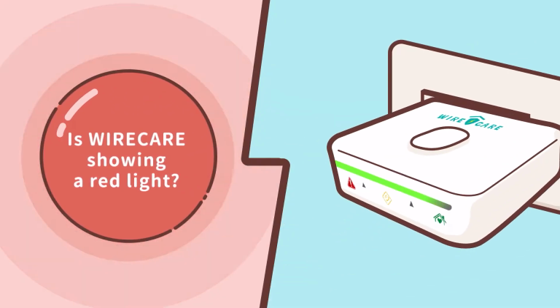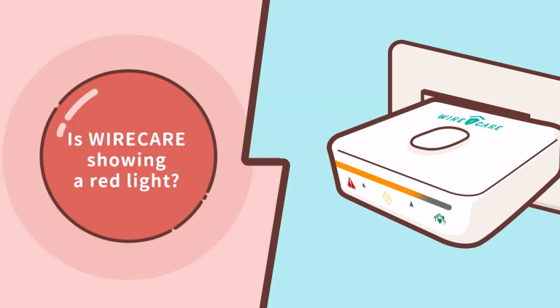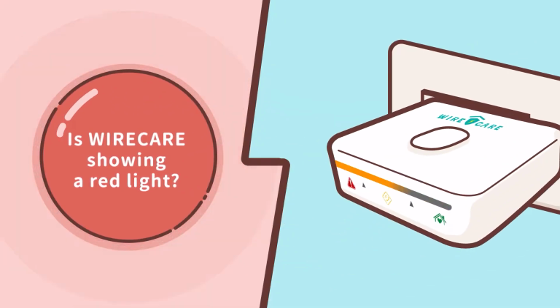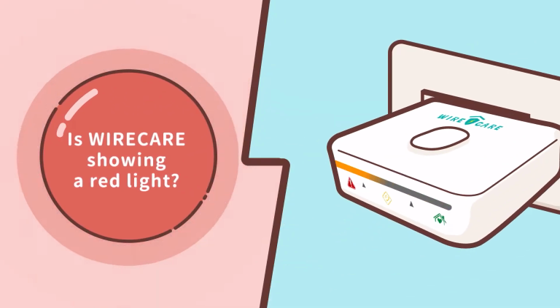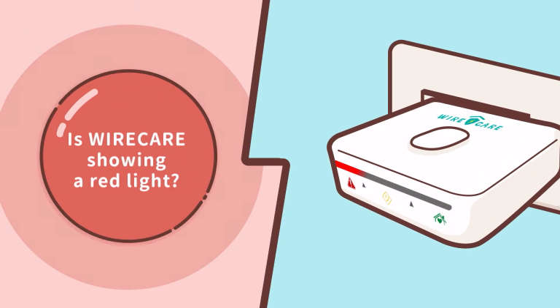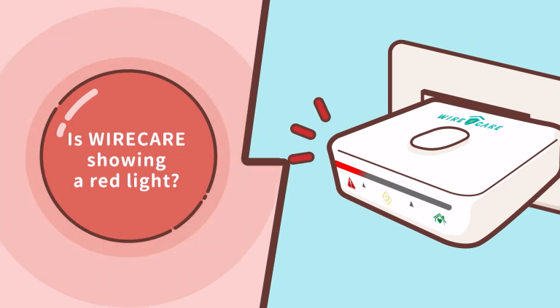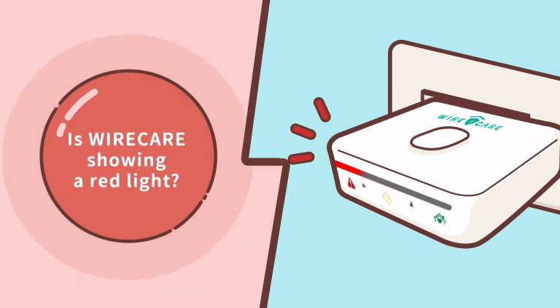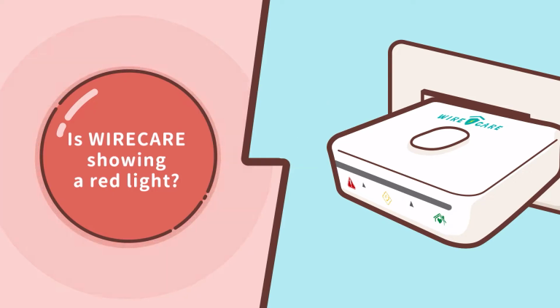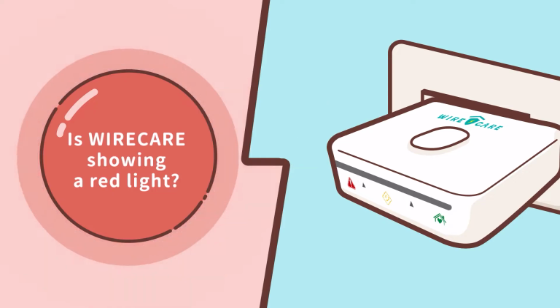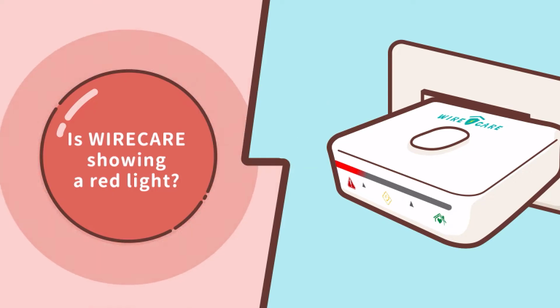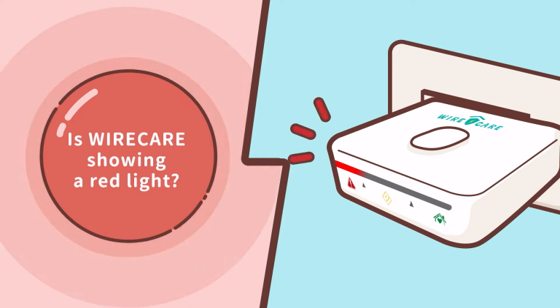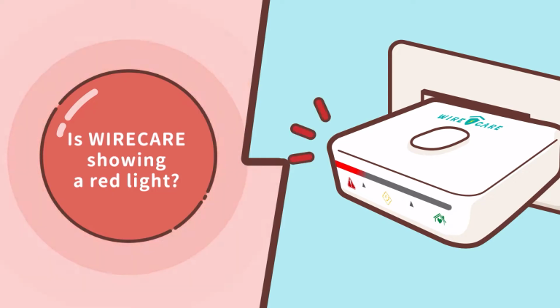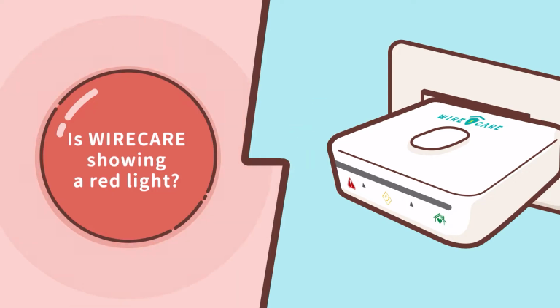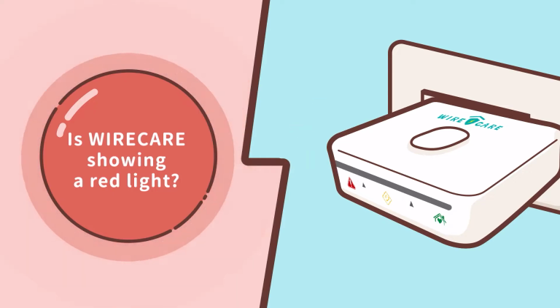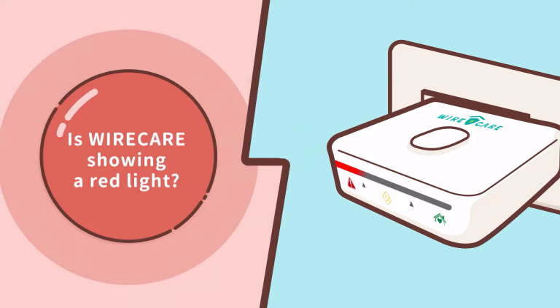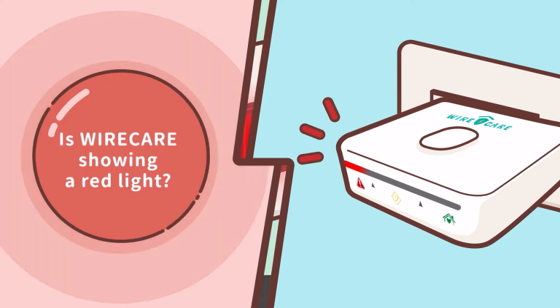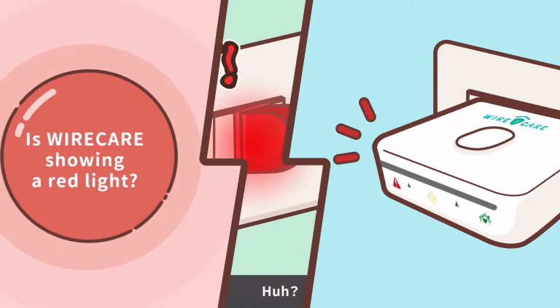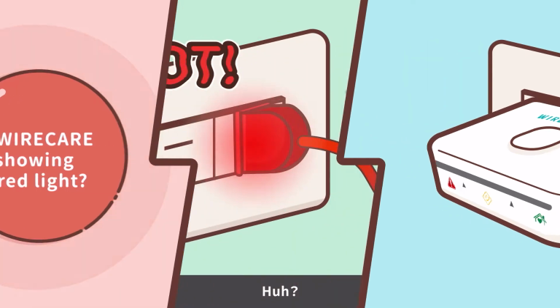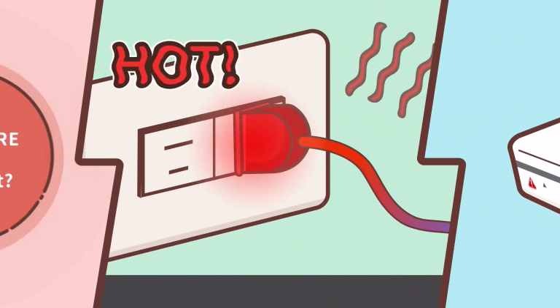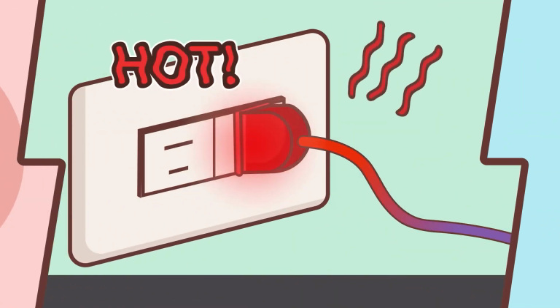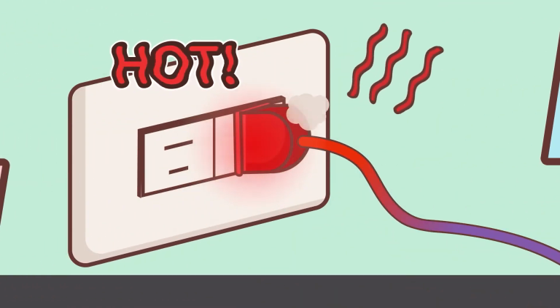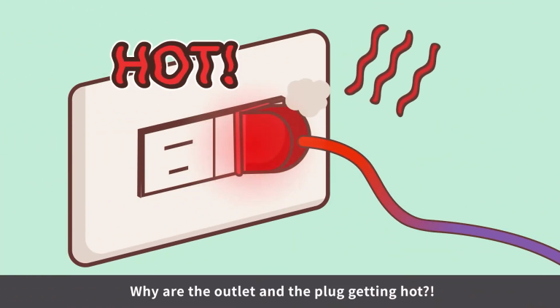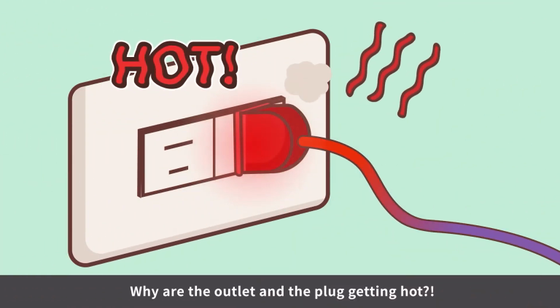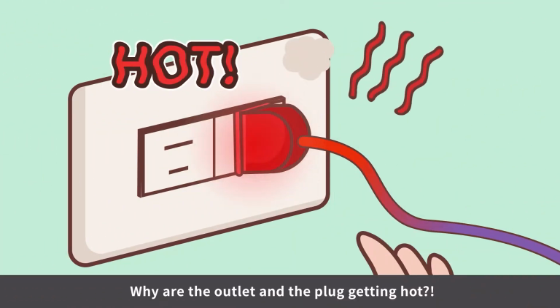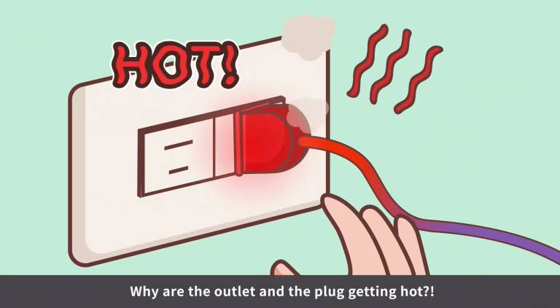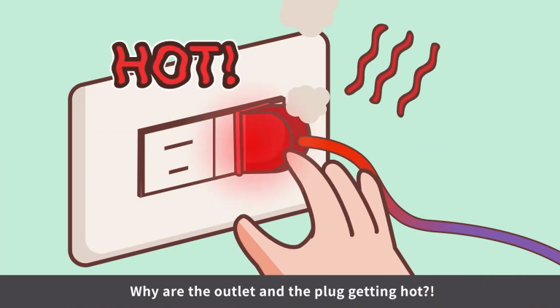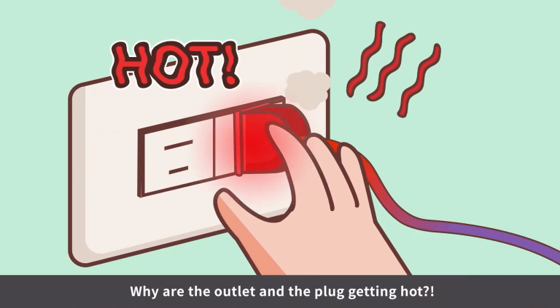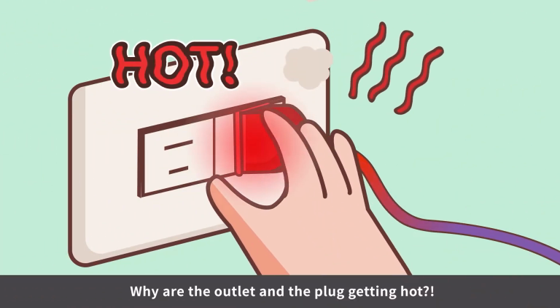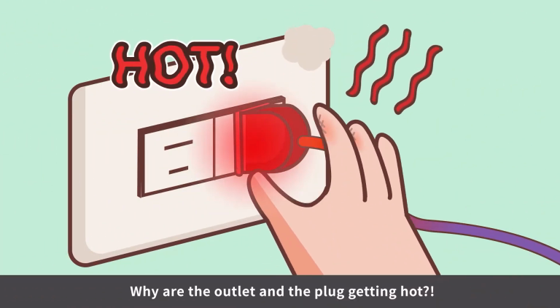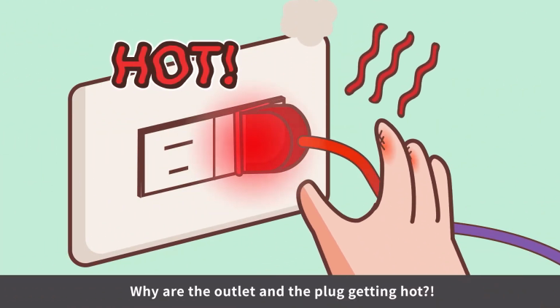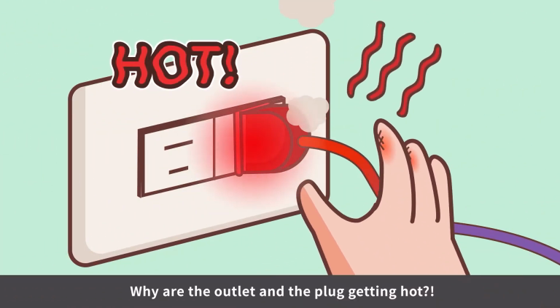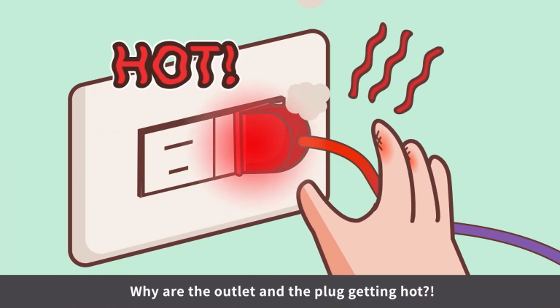Uh-oh. What does that red light mean? Why are the outlet and the plug getting hot?